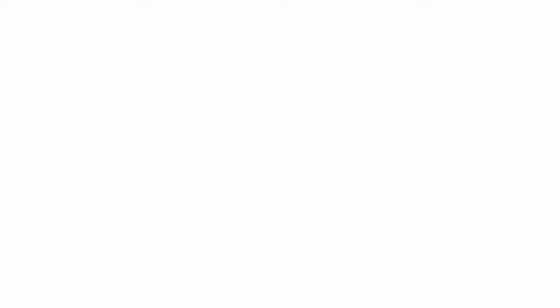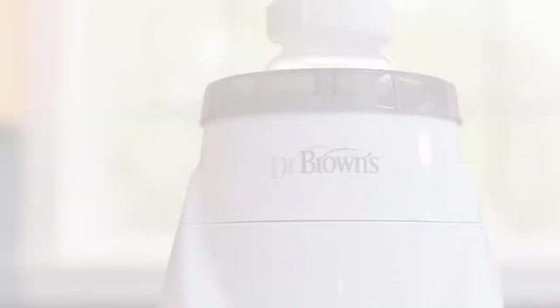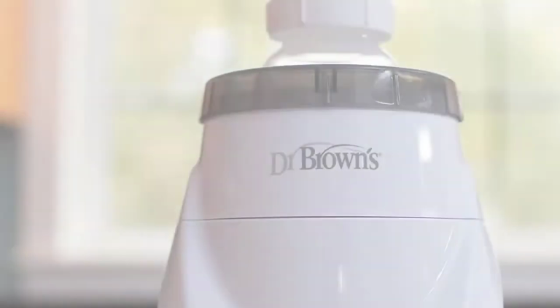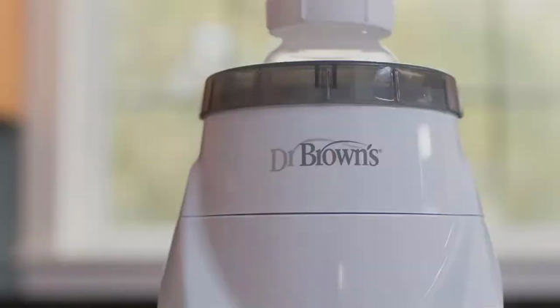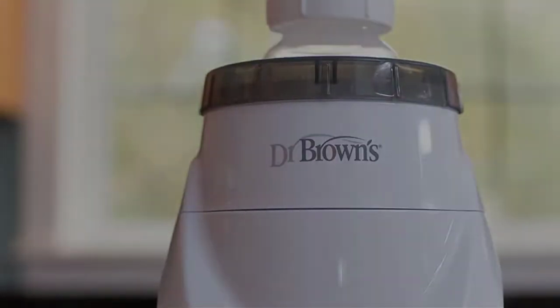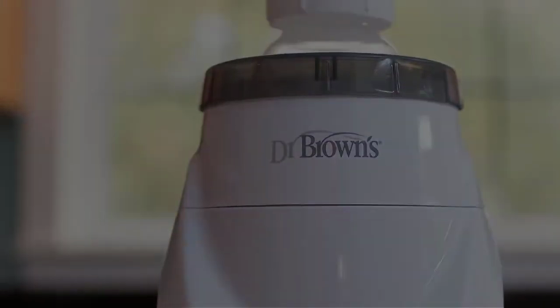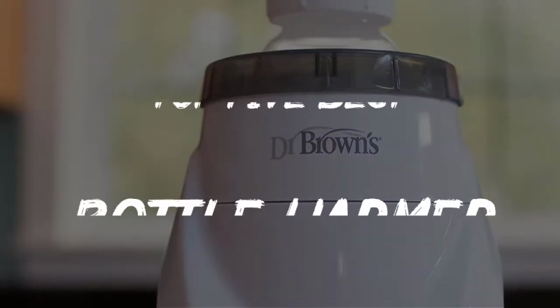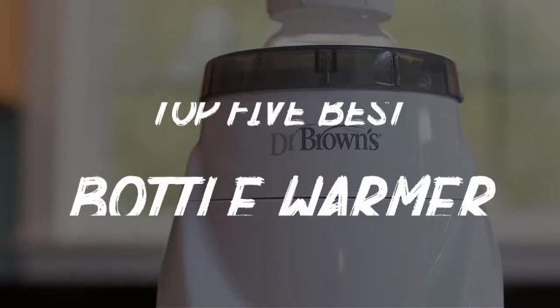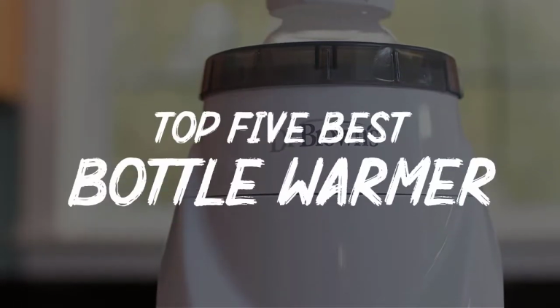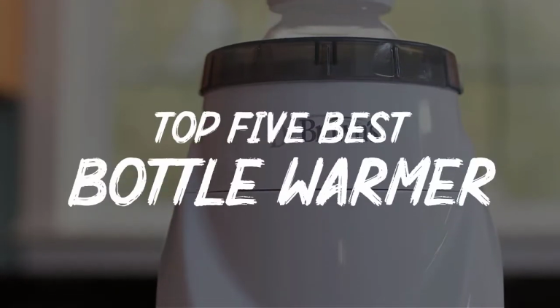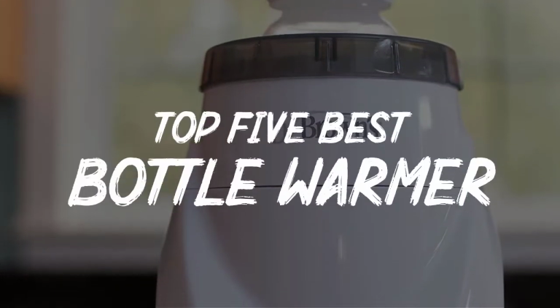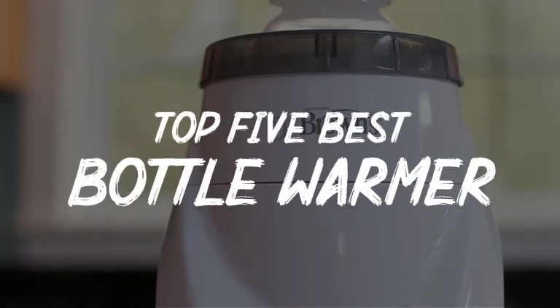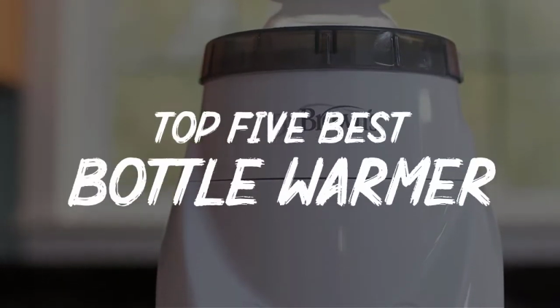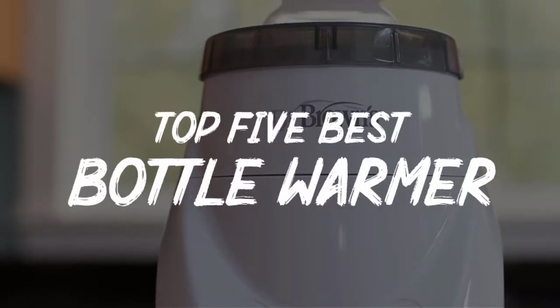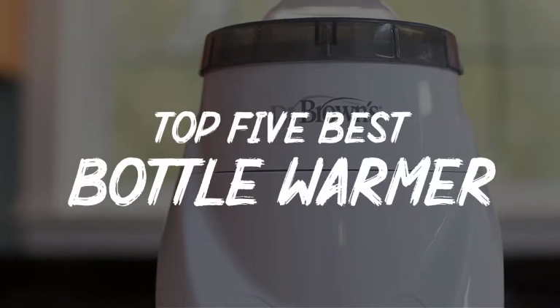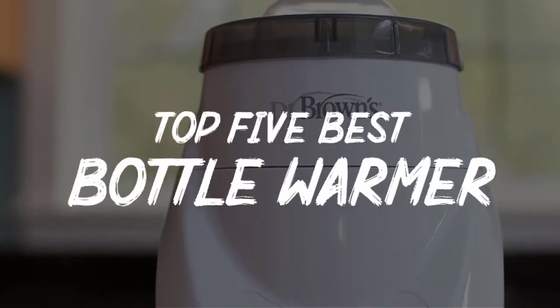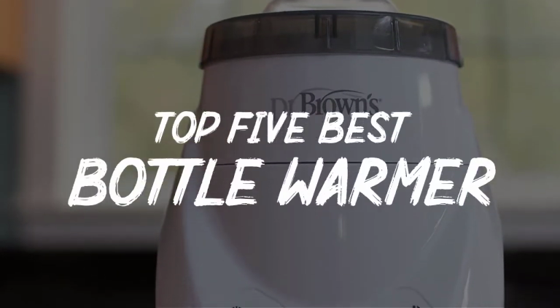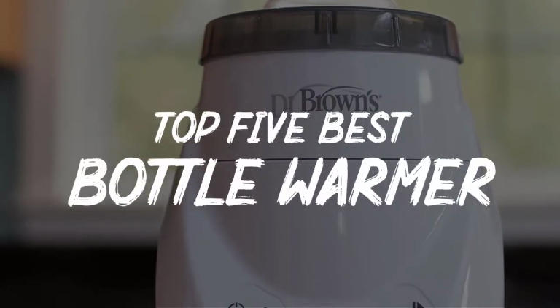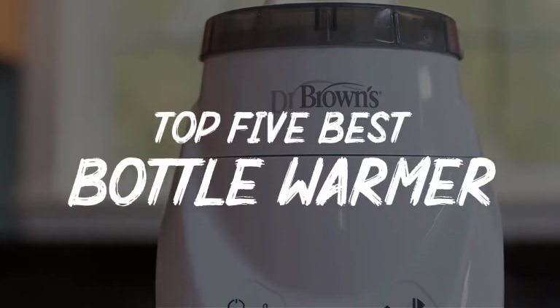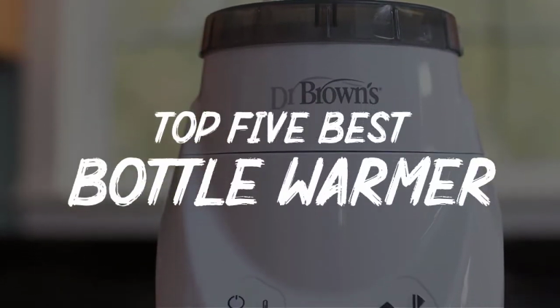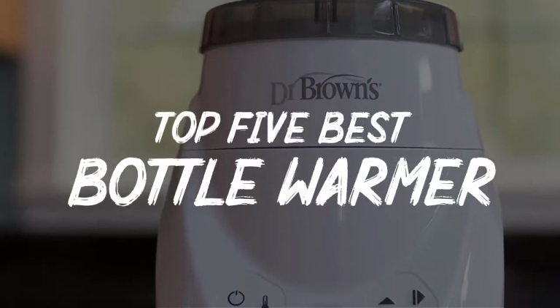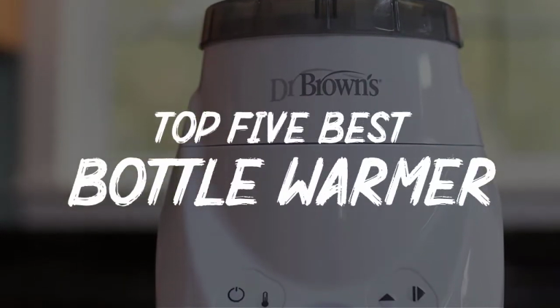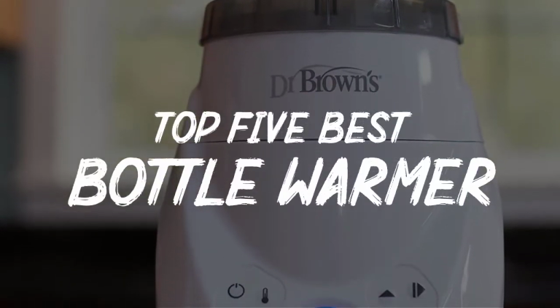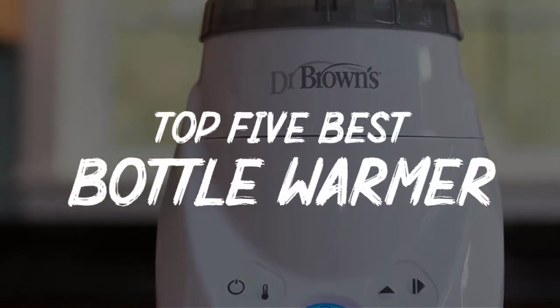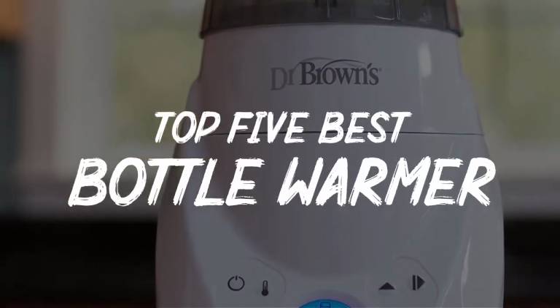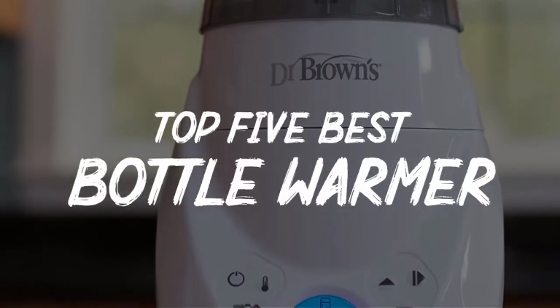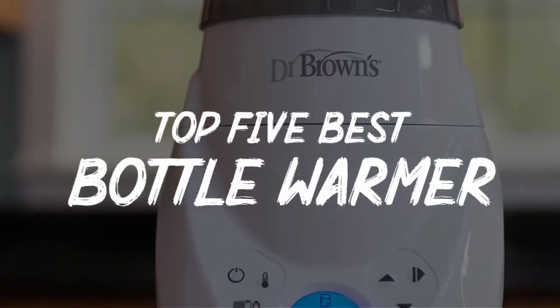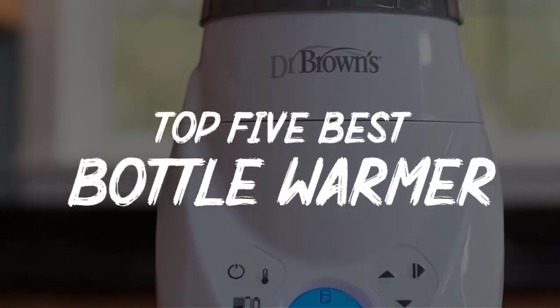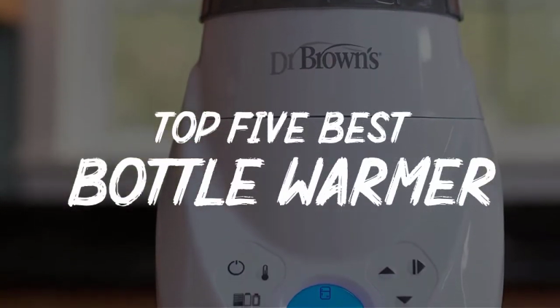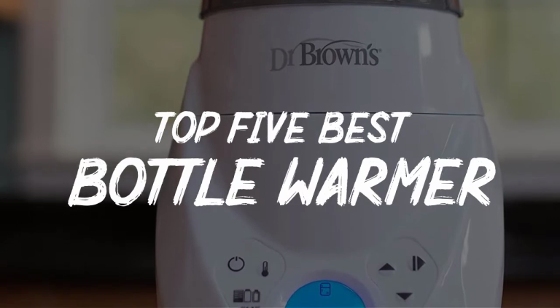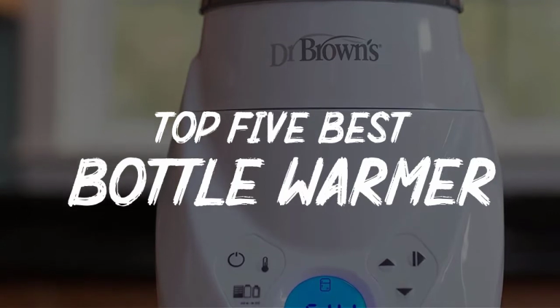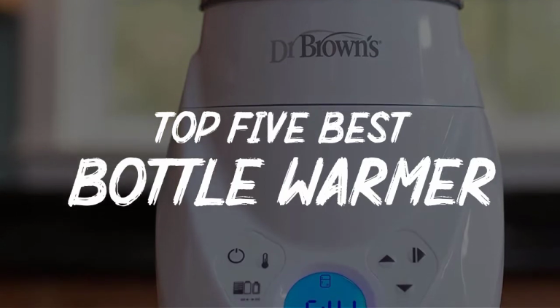In this video we will discuss the top five best bottle warmers and sterilizers in the current market.